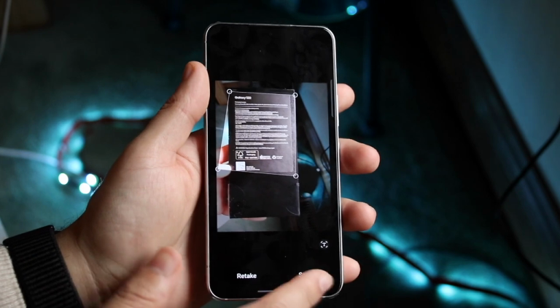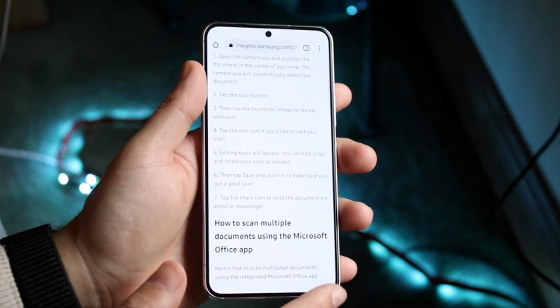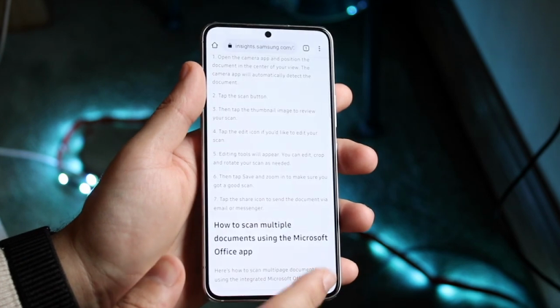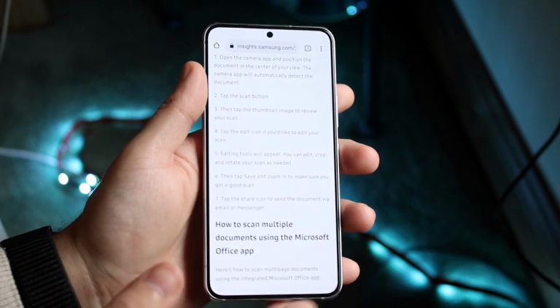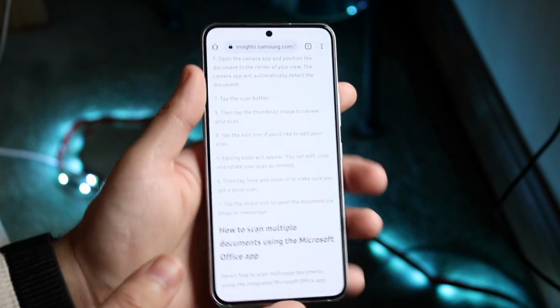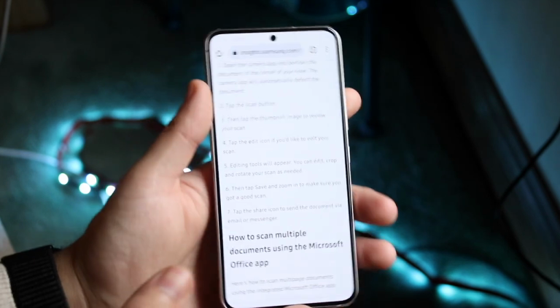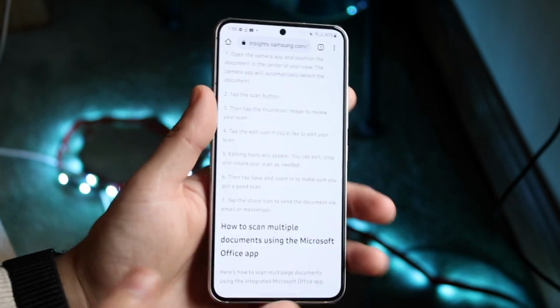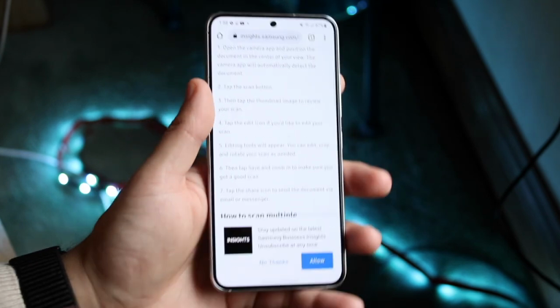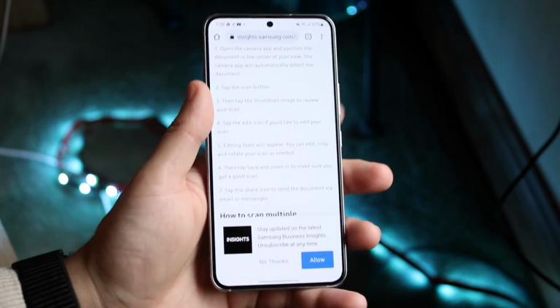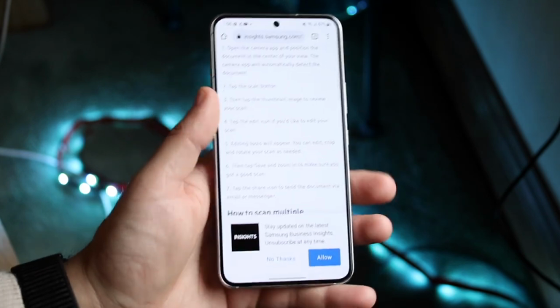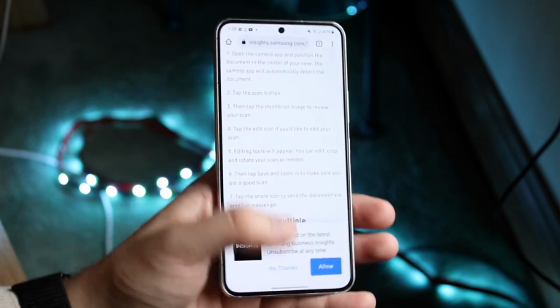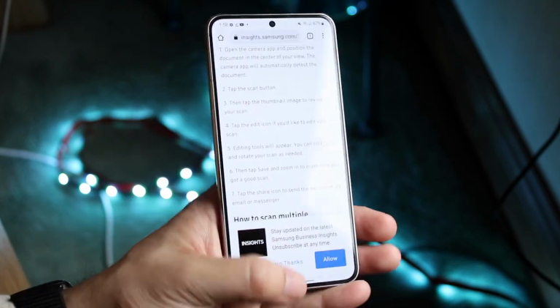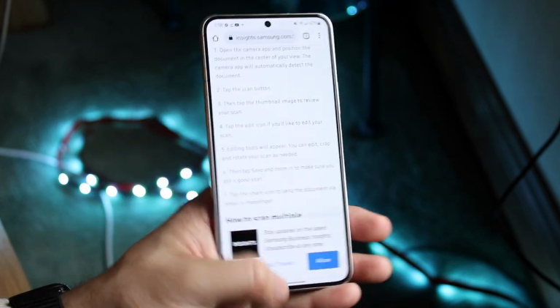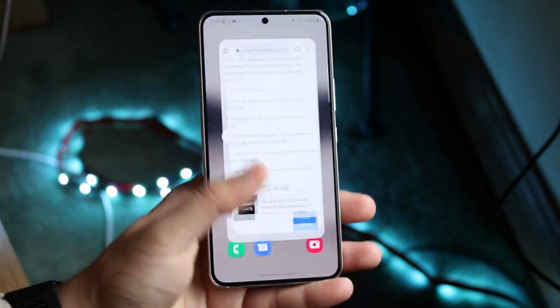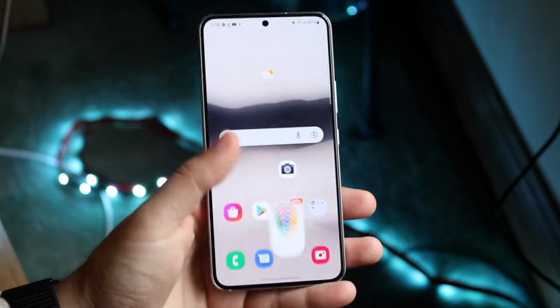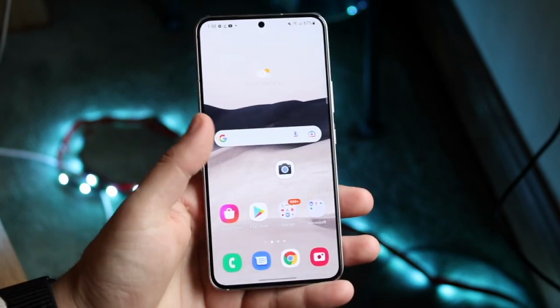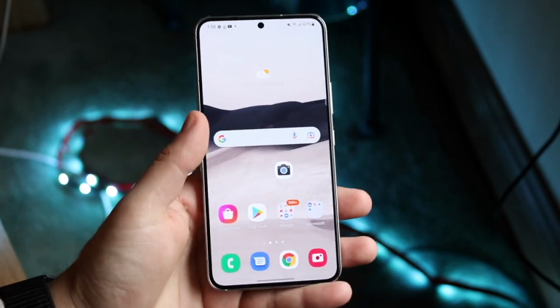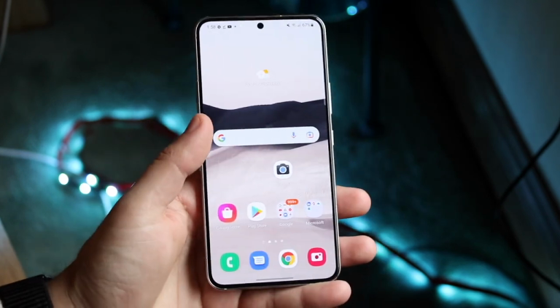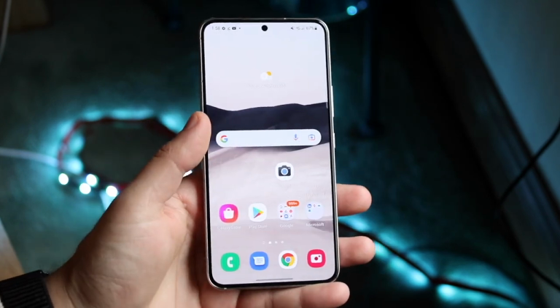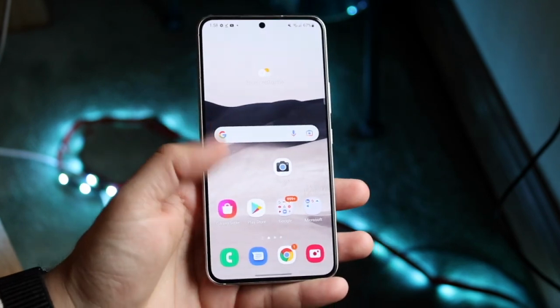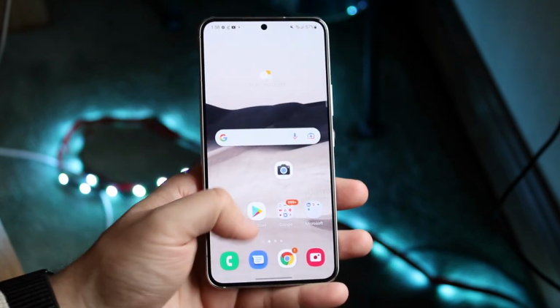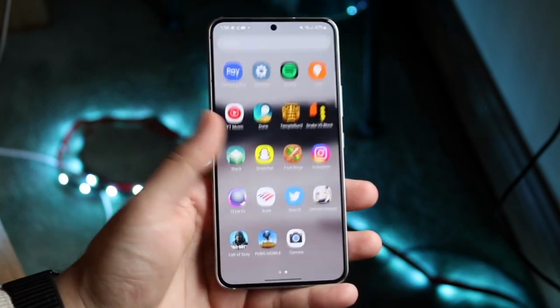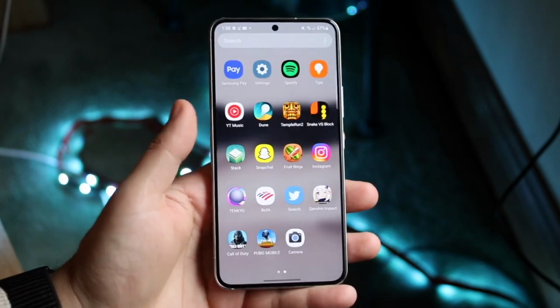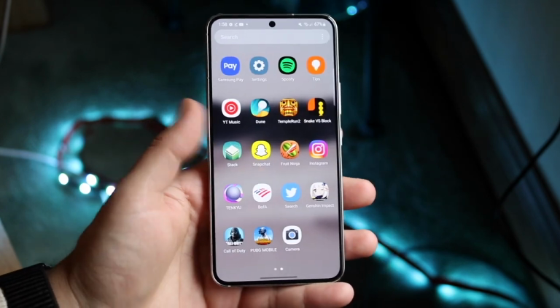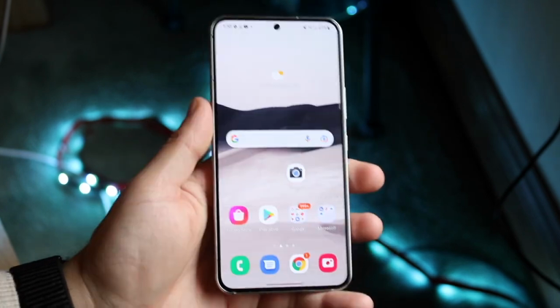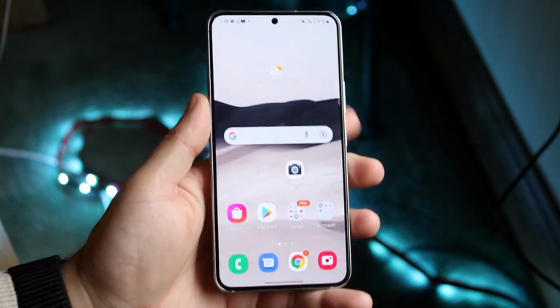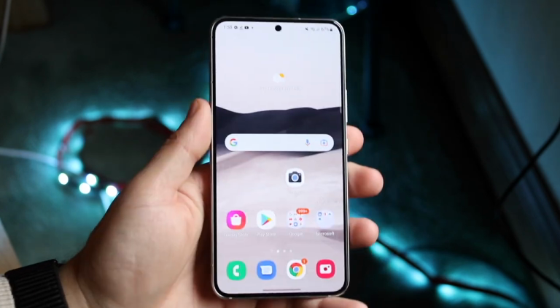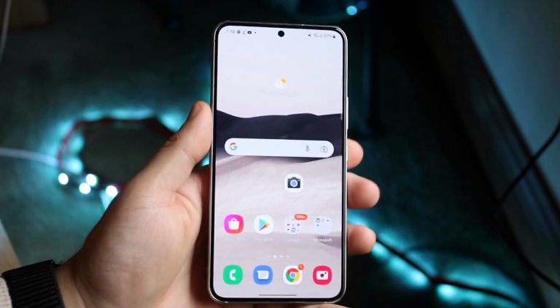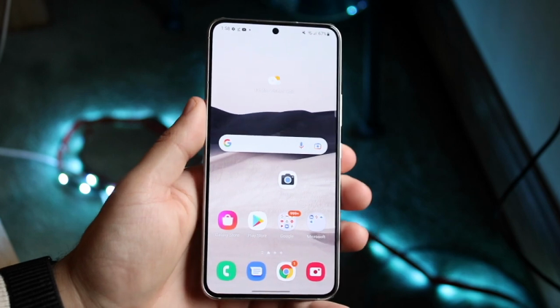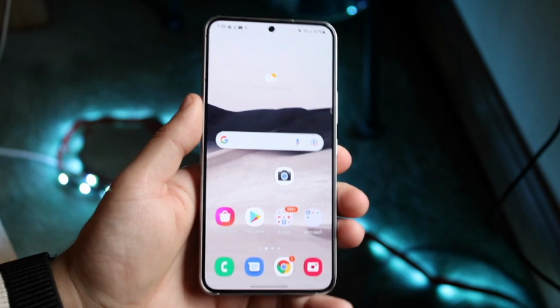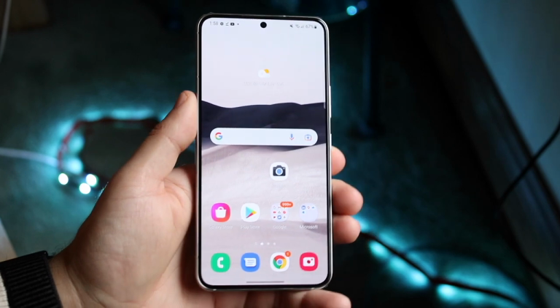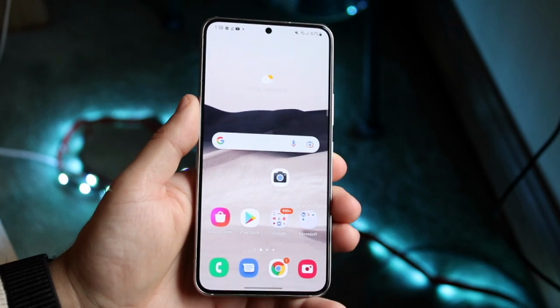You're going to click save and that's really all you have to do. You're pretty much good to go — and that's pretty much how to scan a document on your Samsung Galaxy S22.